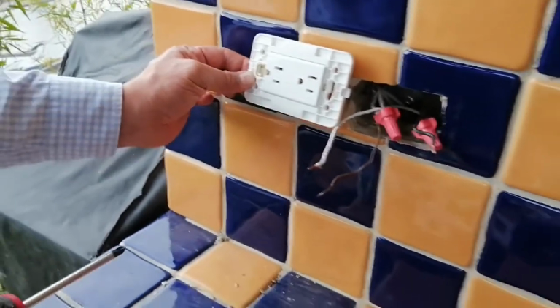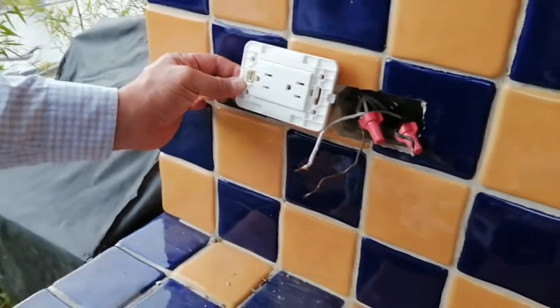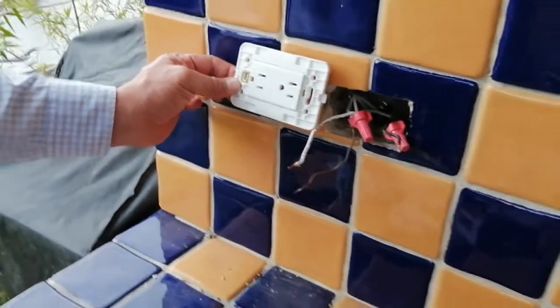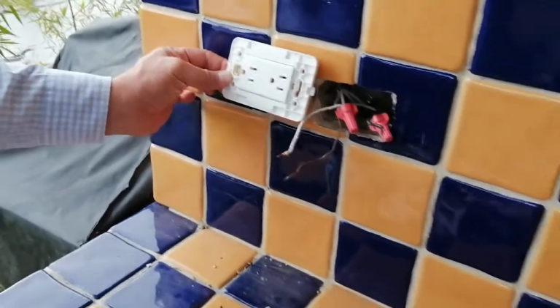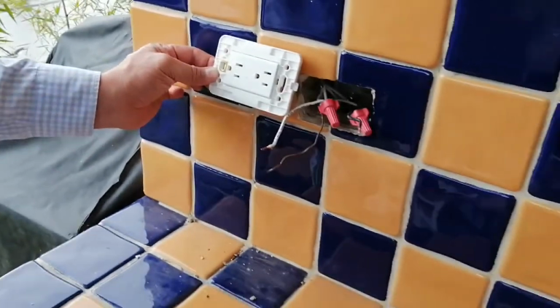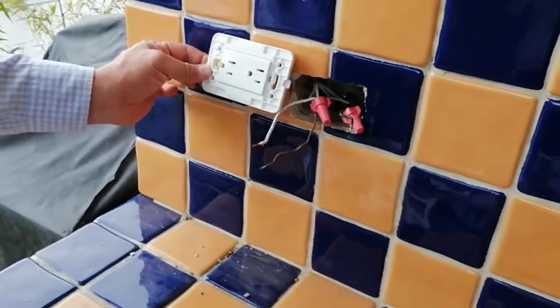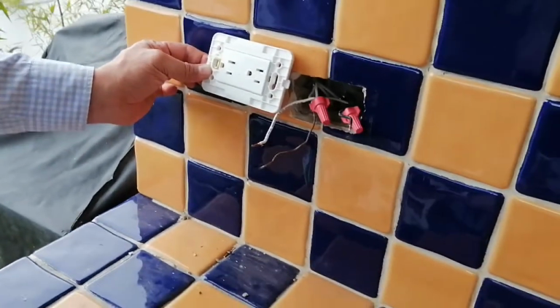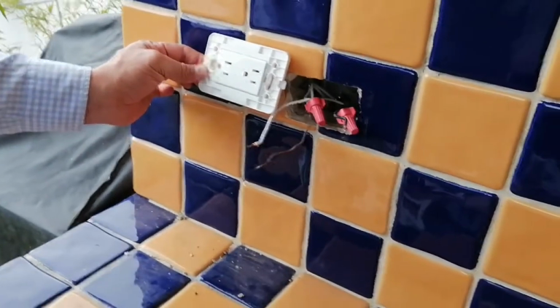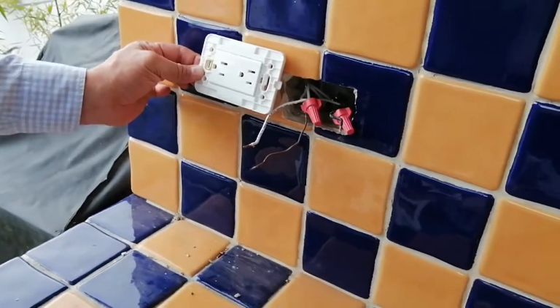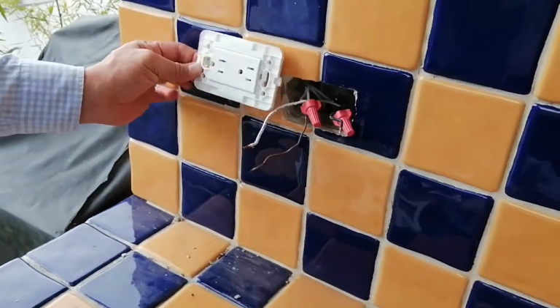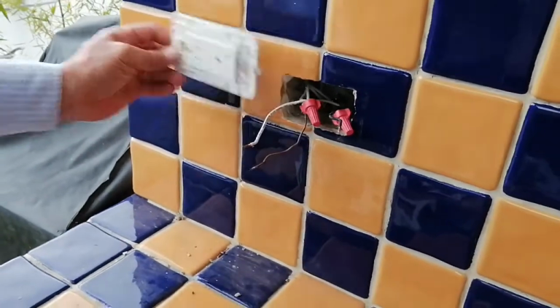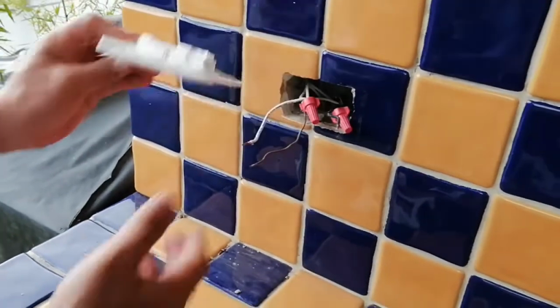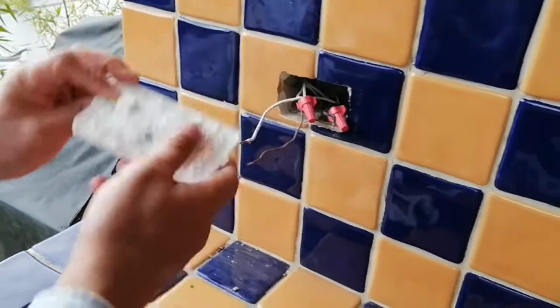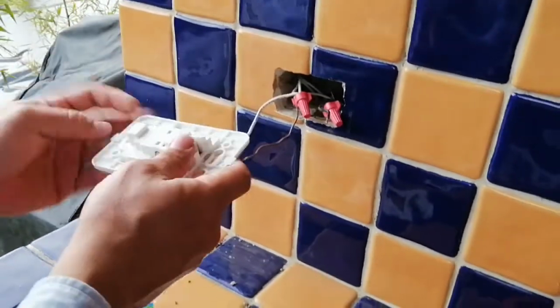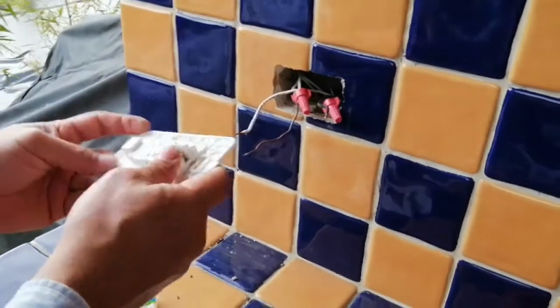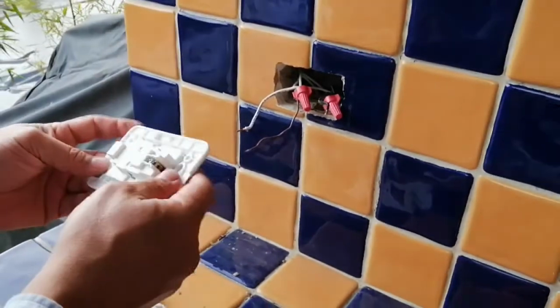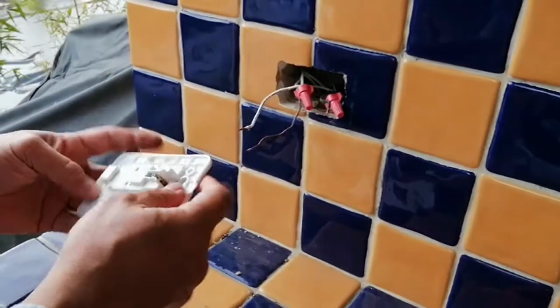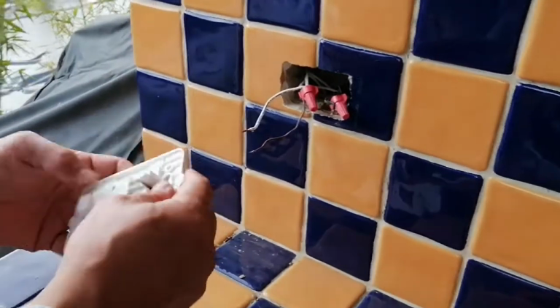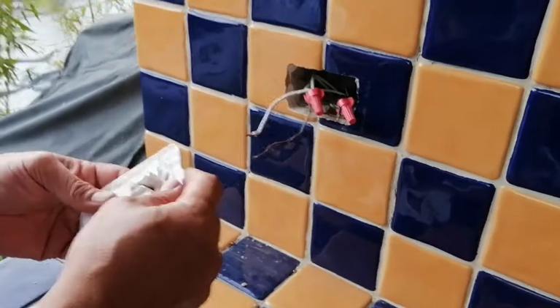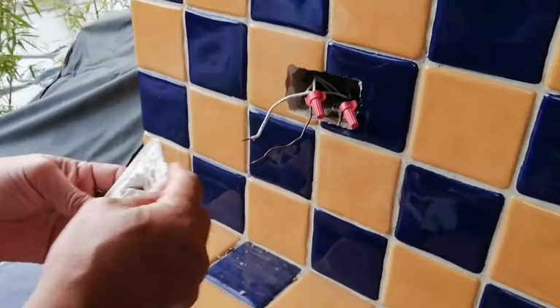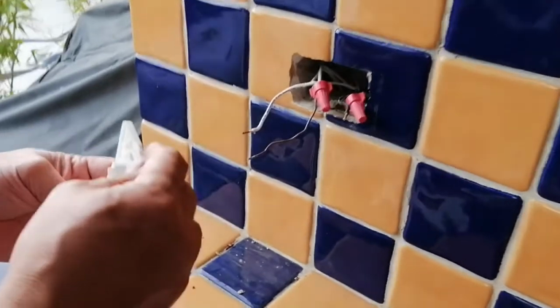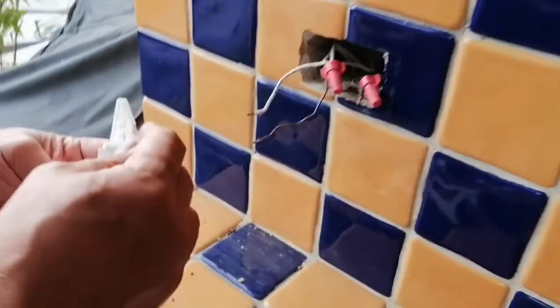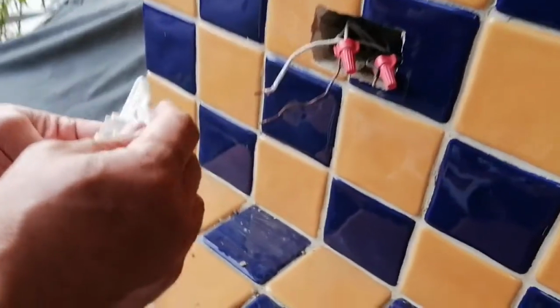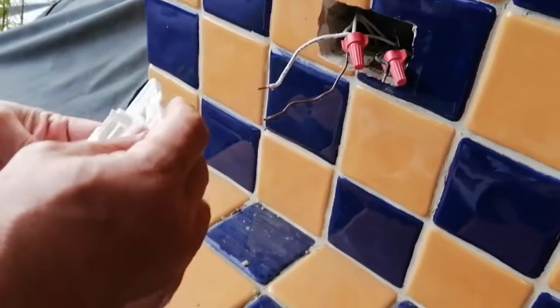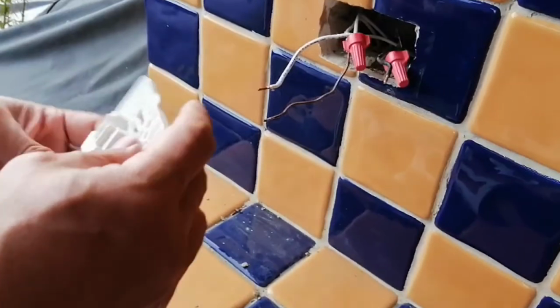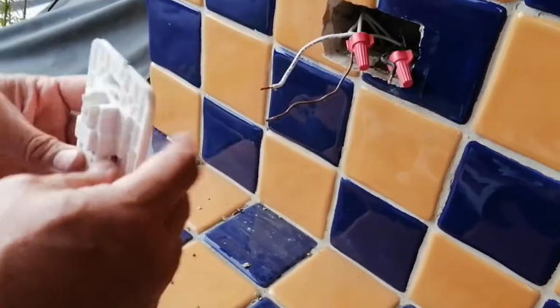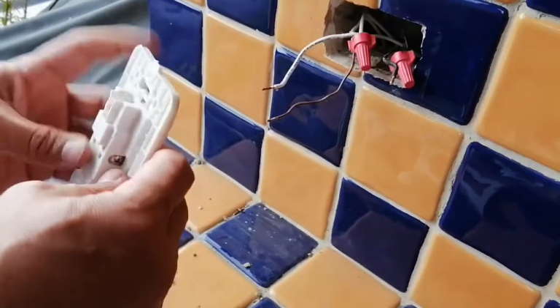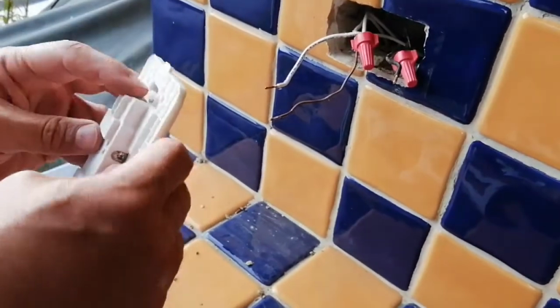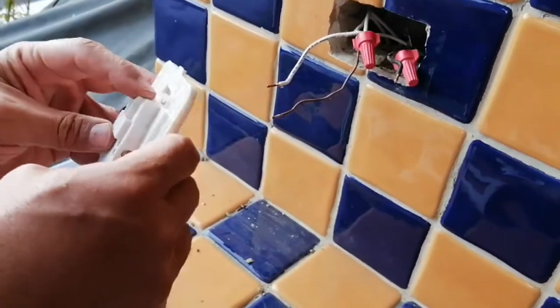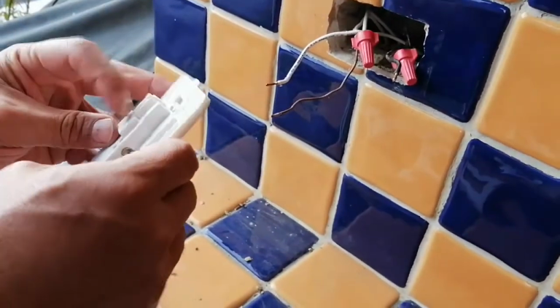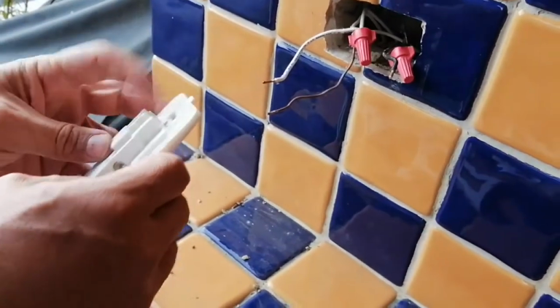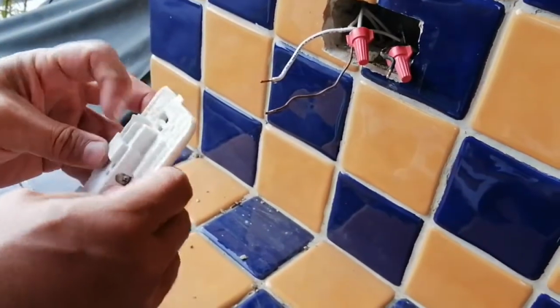First, we will wire the ground — the bare wire — in the green screw.